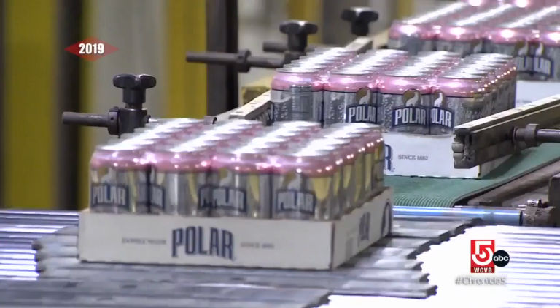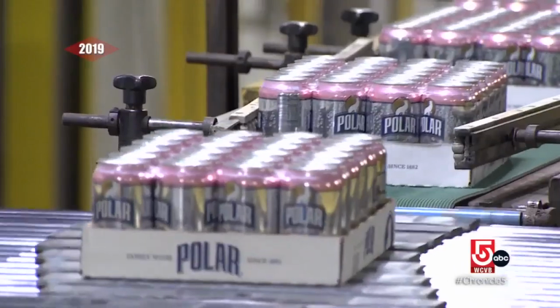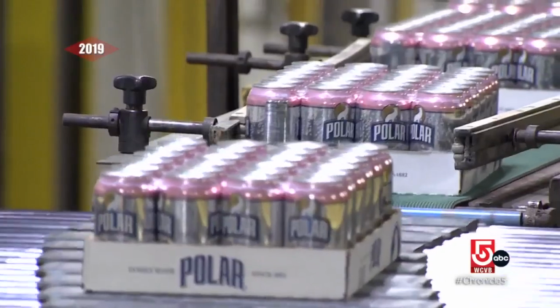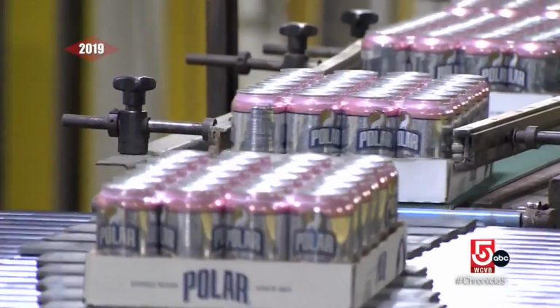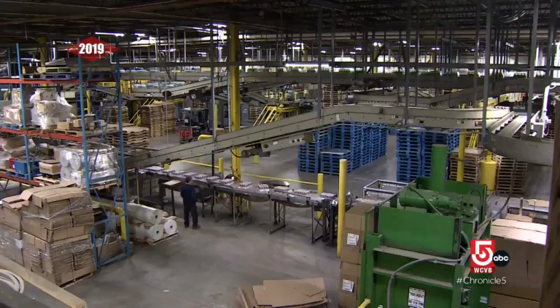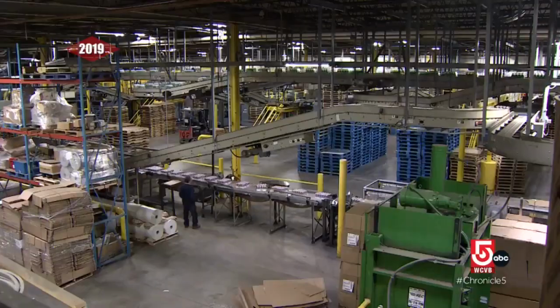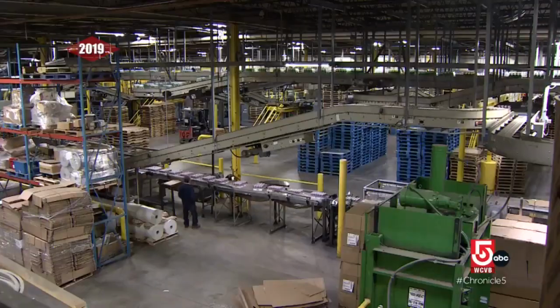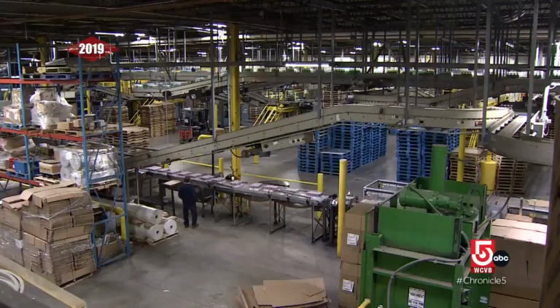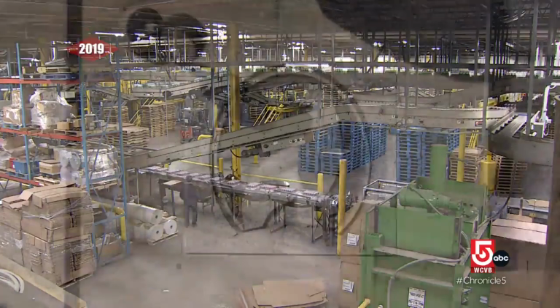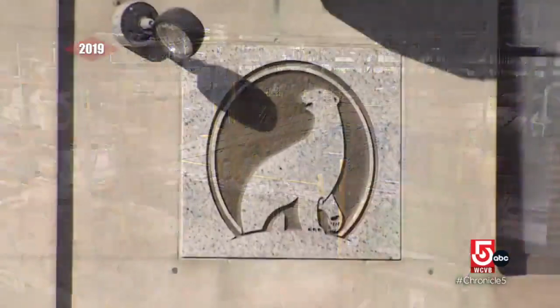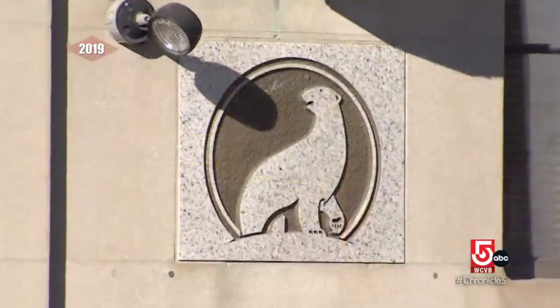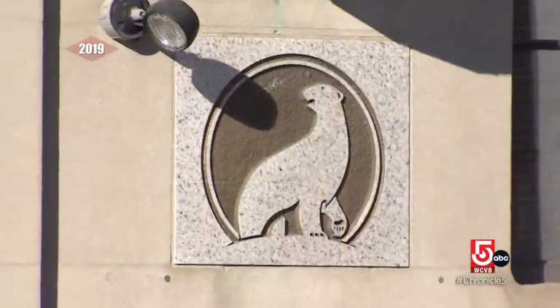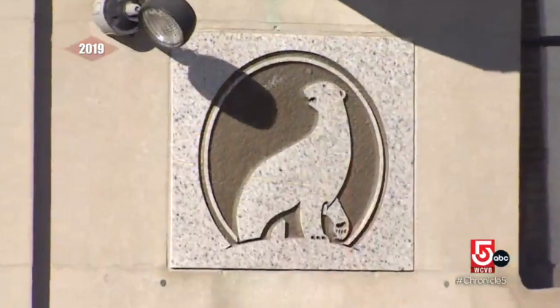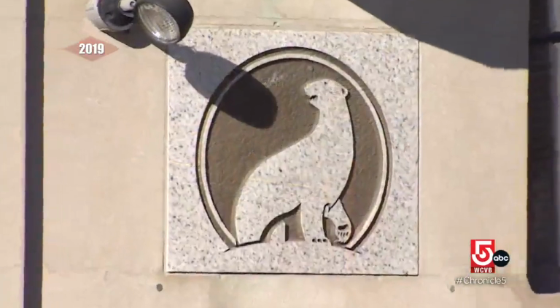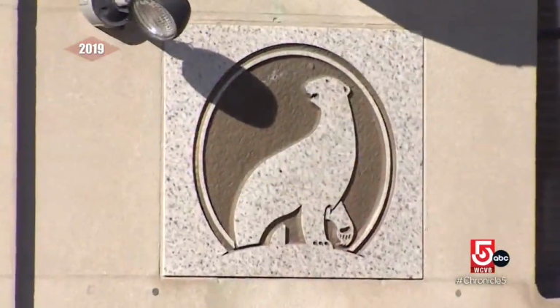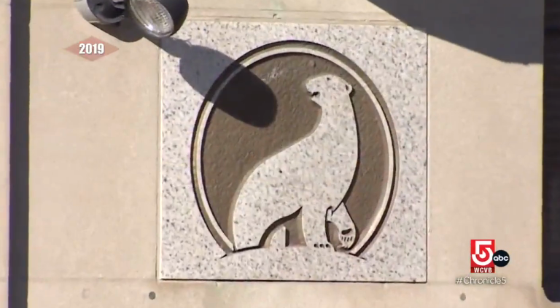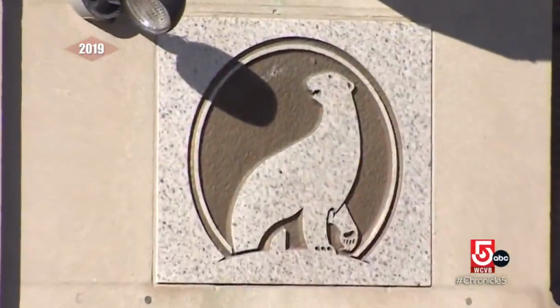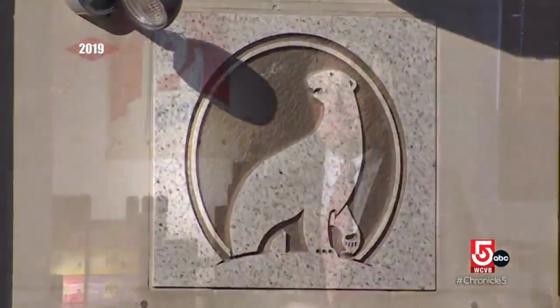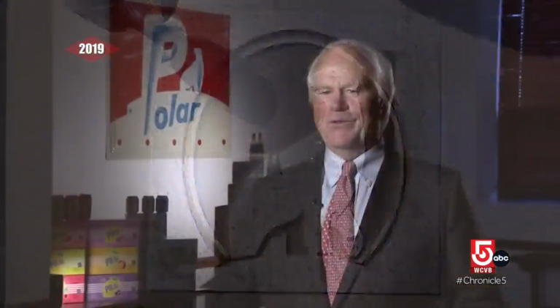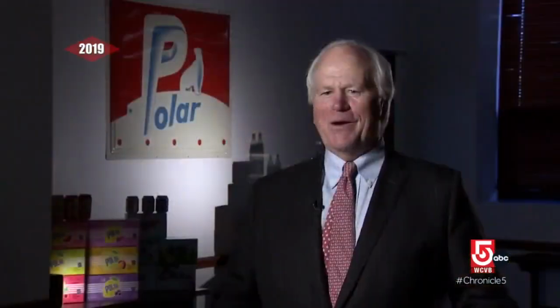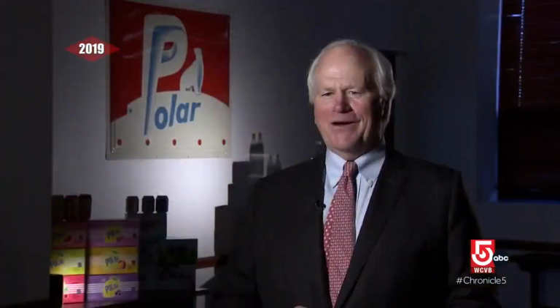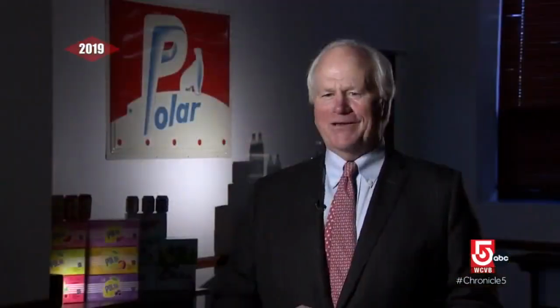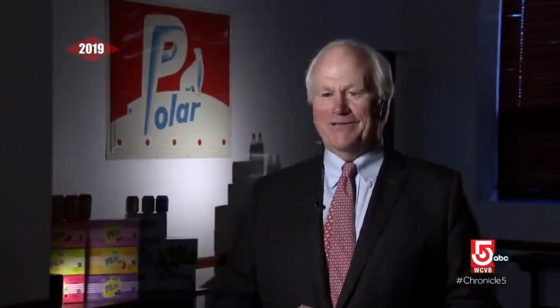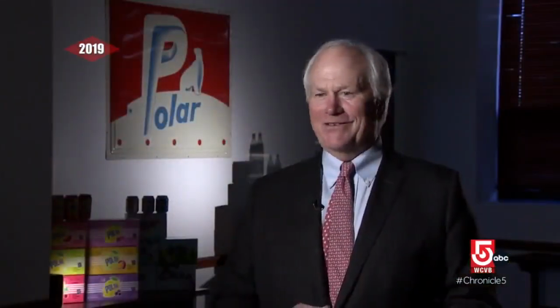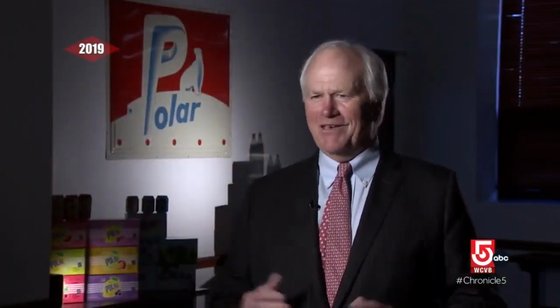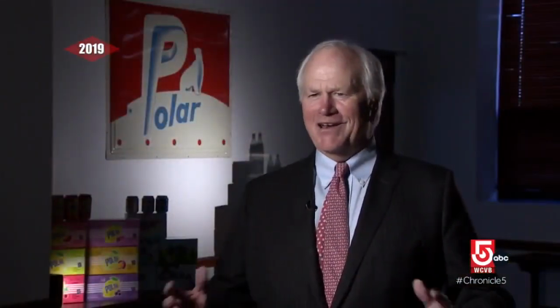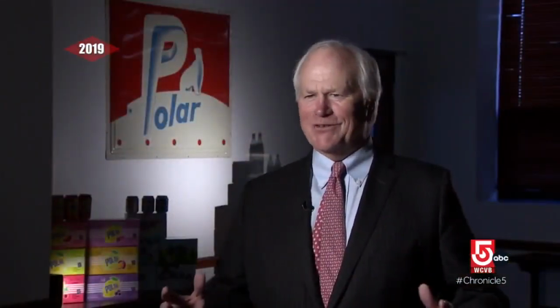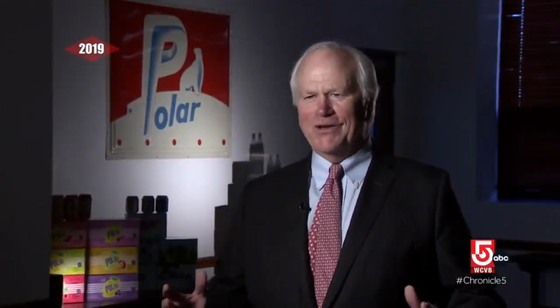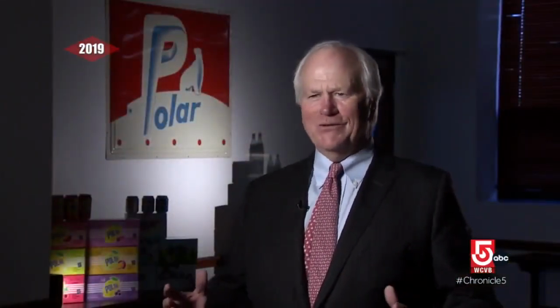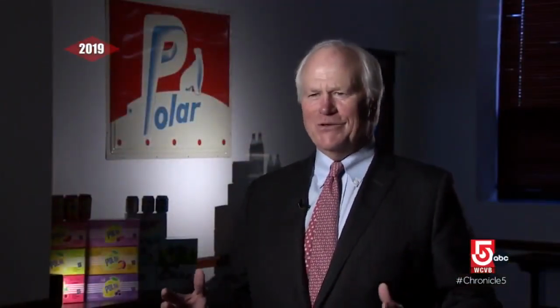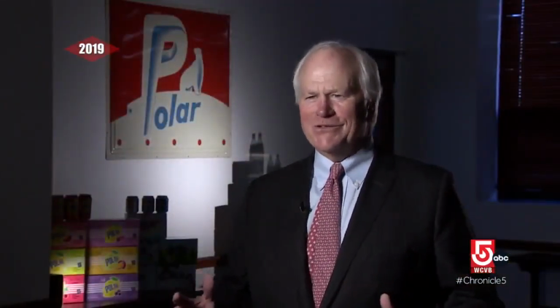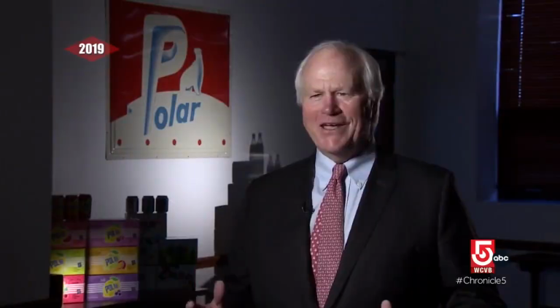I'm really excited that we got to name it after our brand — Polar Park — because it's got a nice ring to it, wouldn't you say?